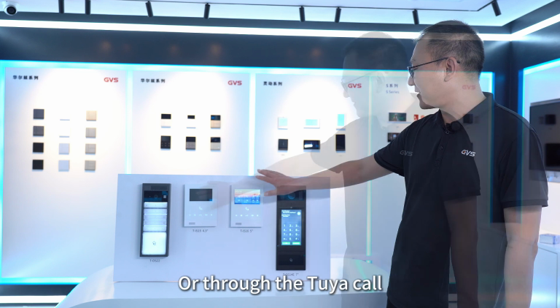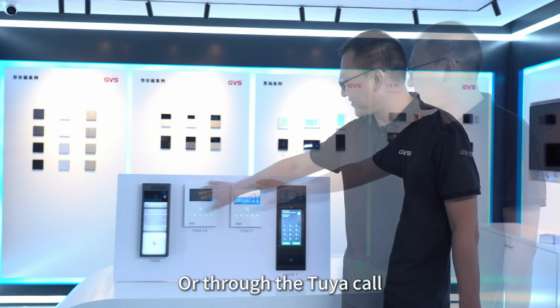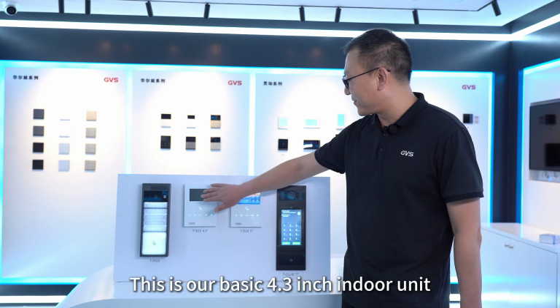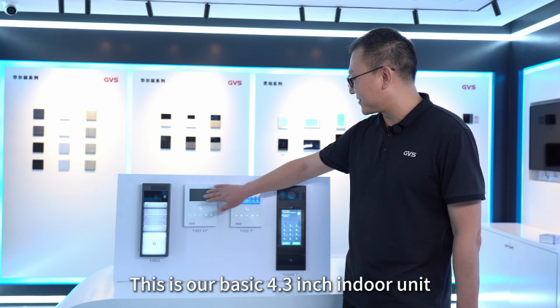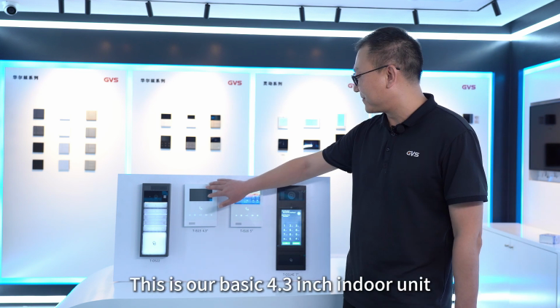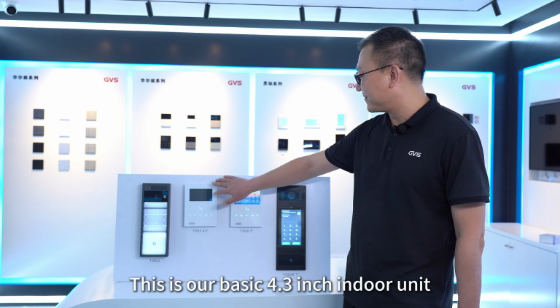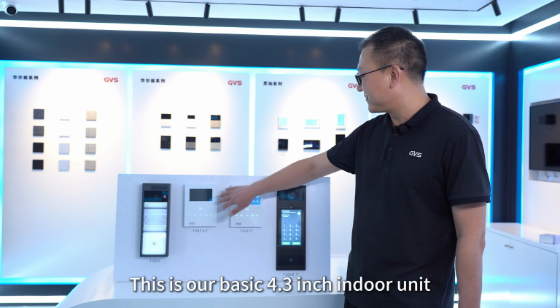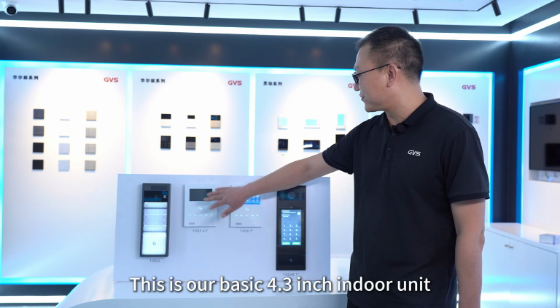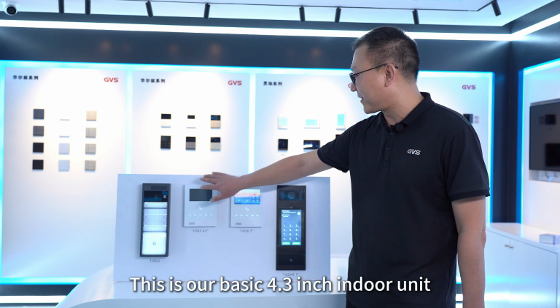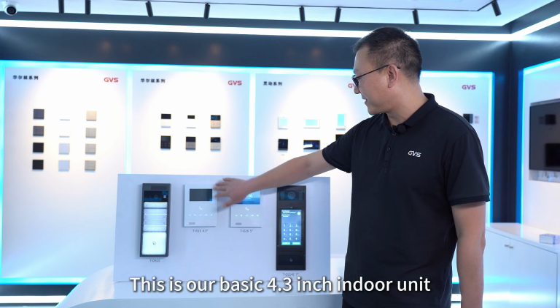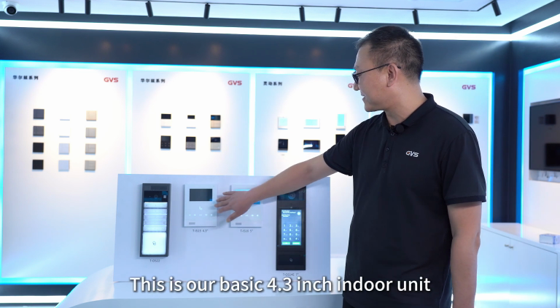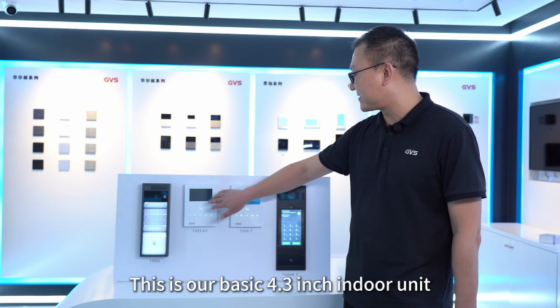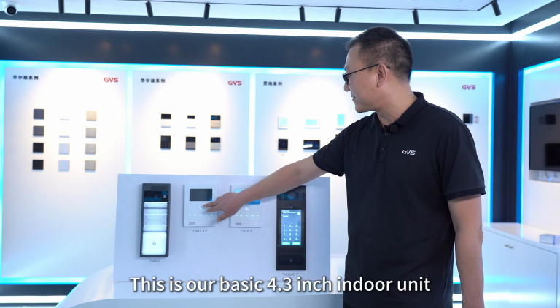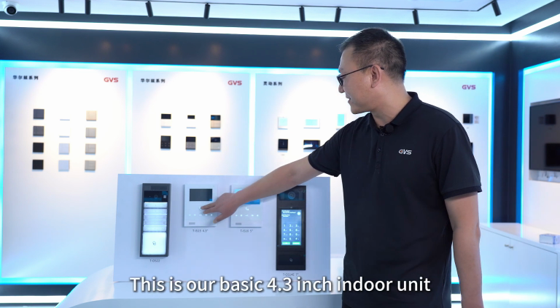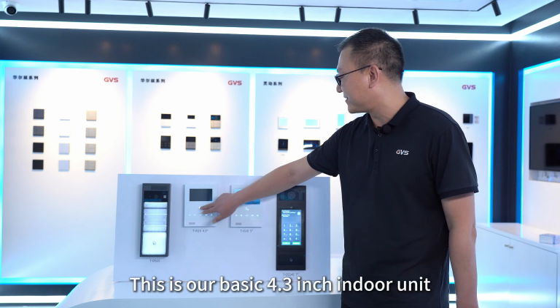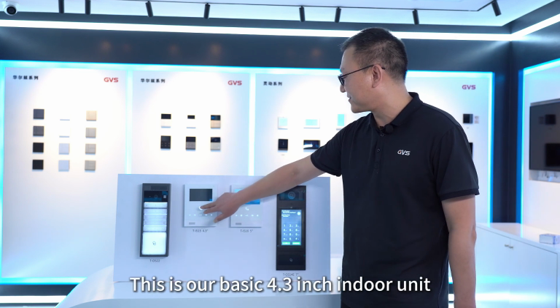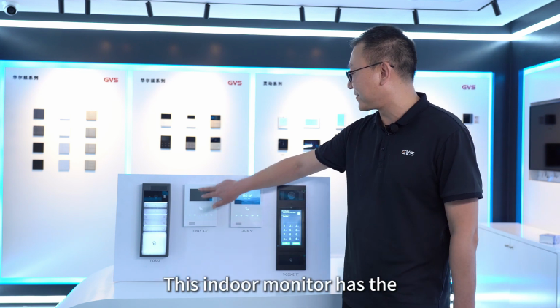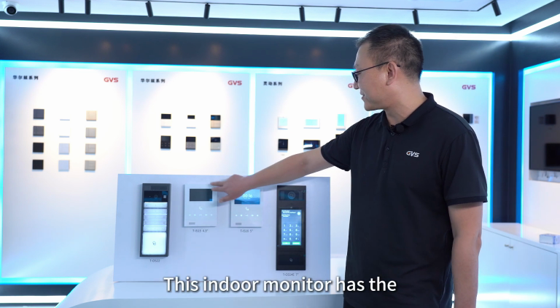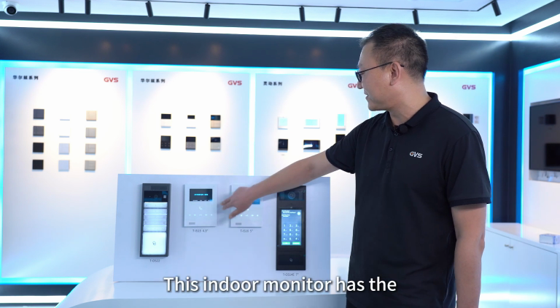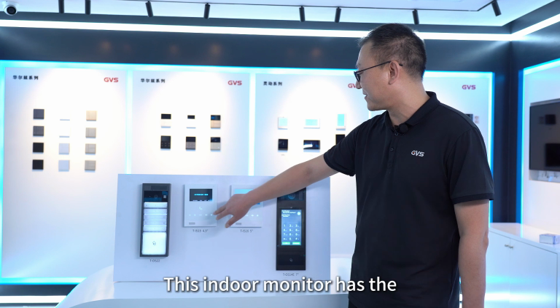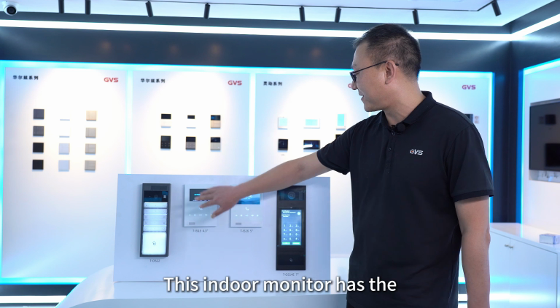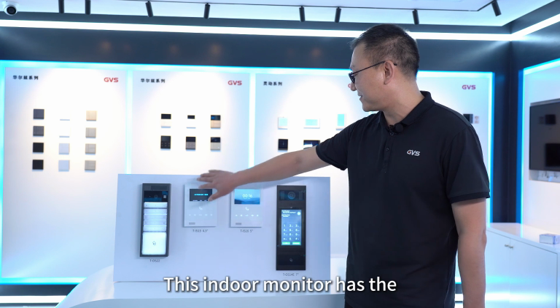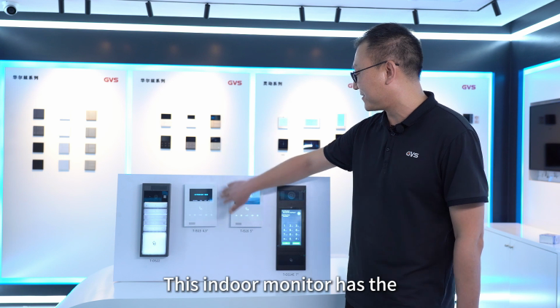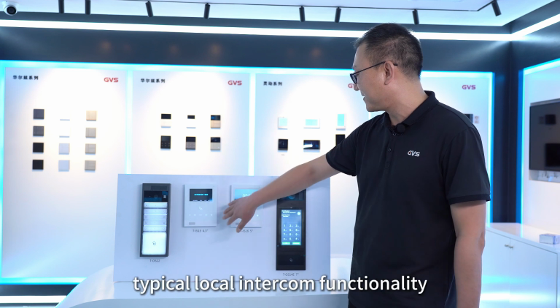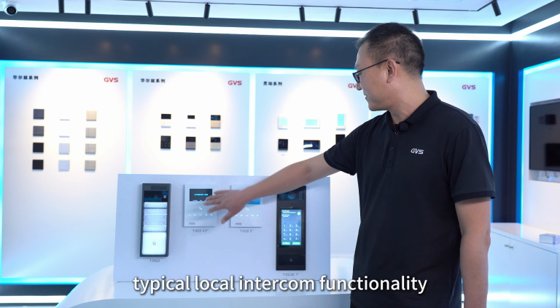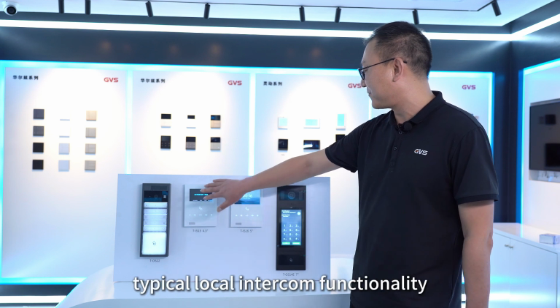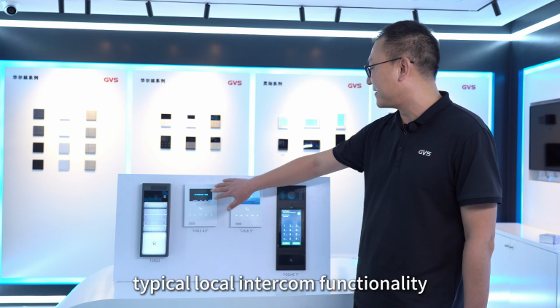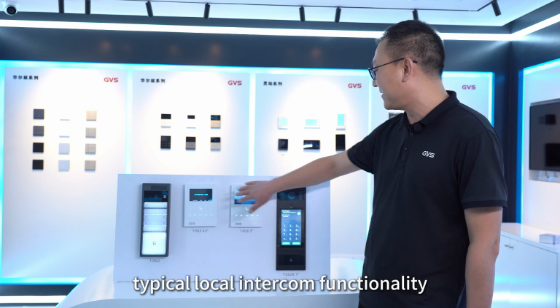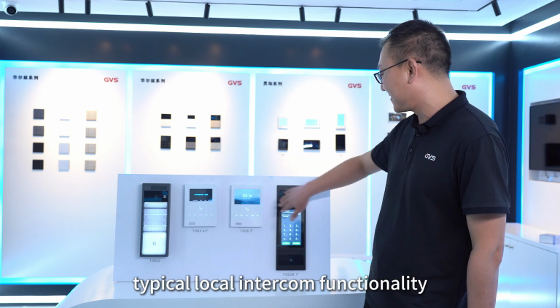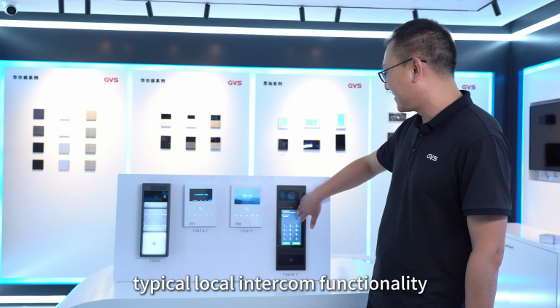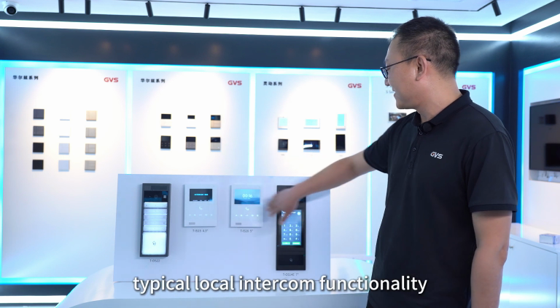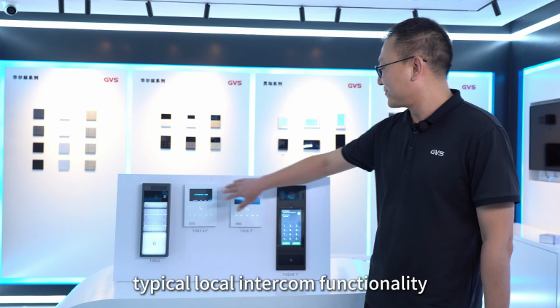This is our basic 4.3-inch indoor unit. This indoor monitor provides typical local intercom functionality.